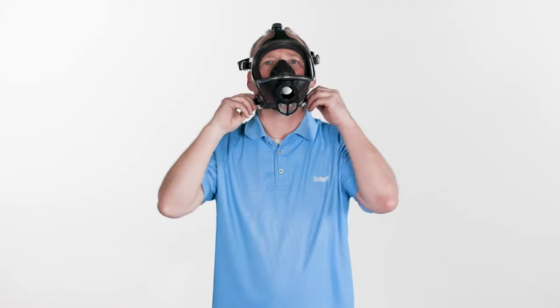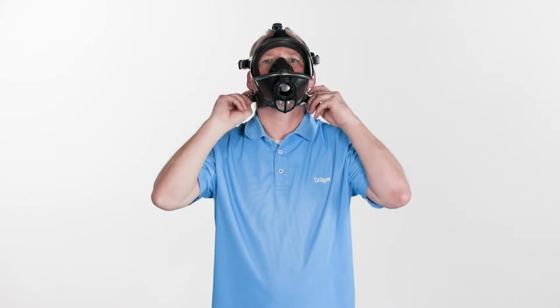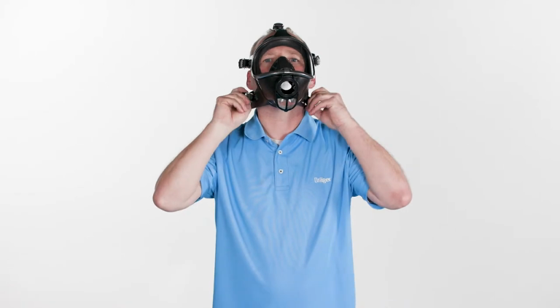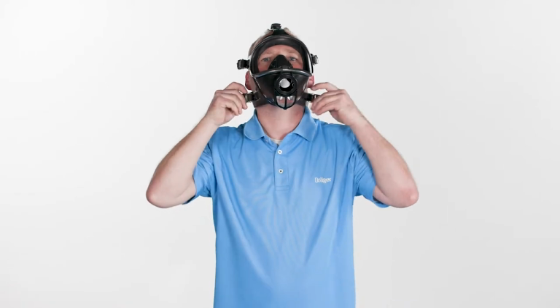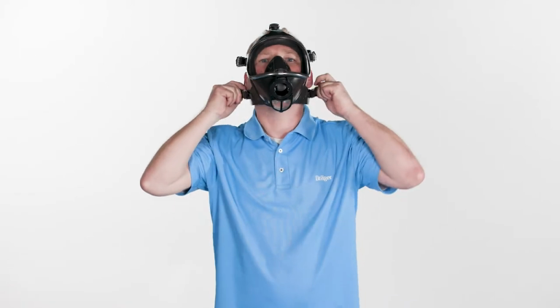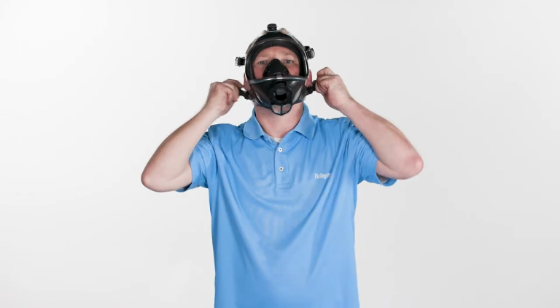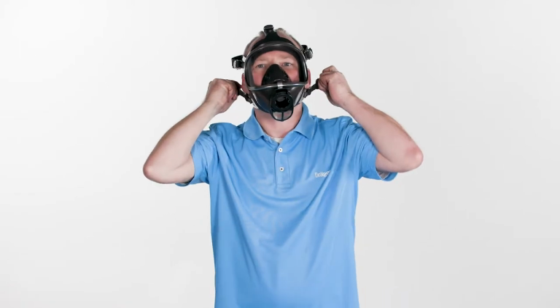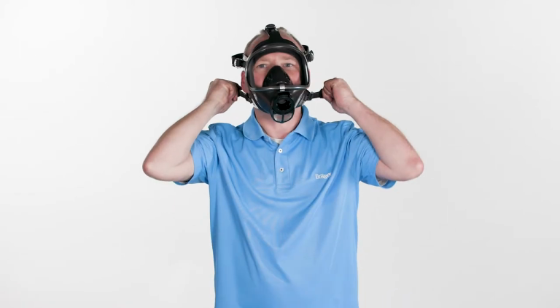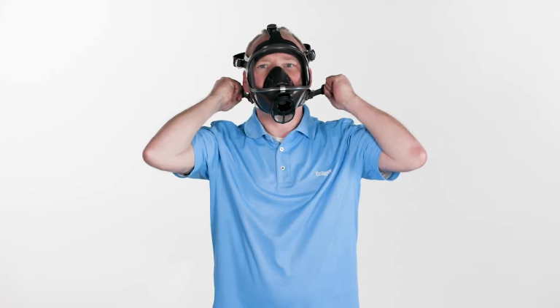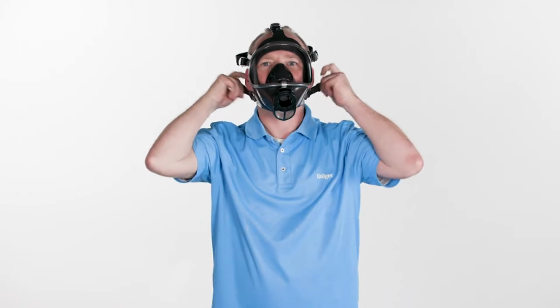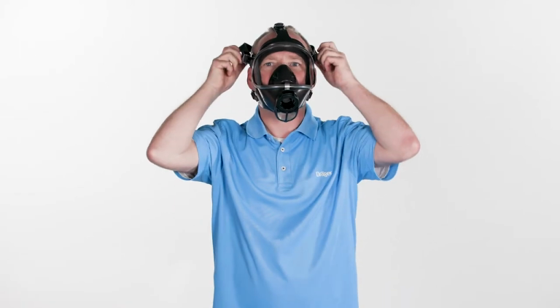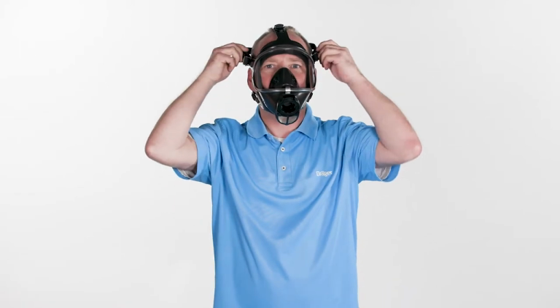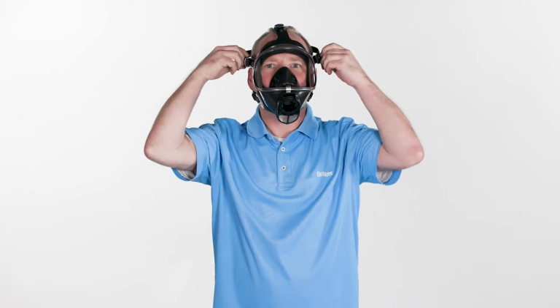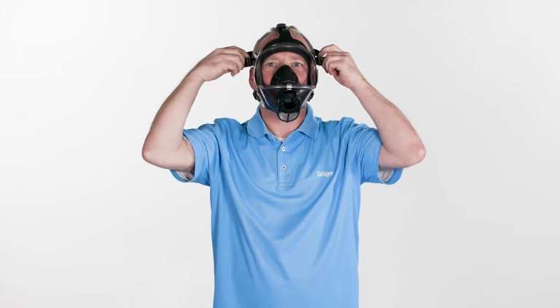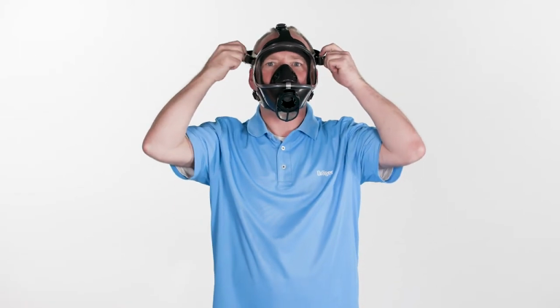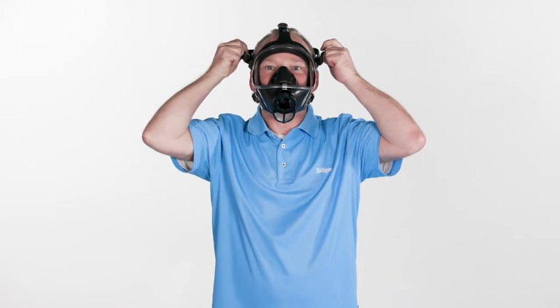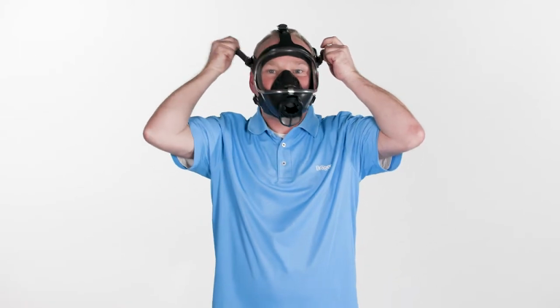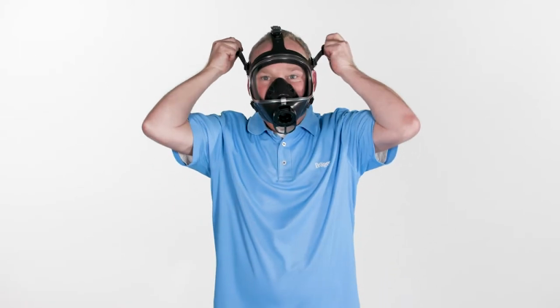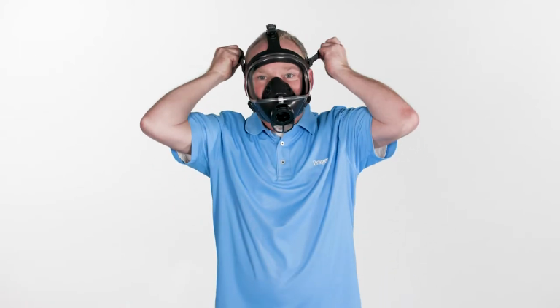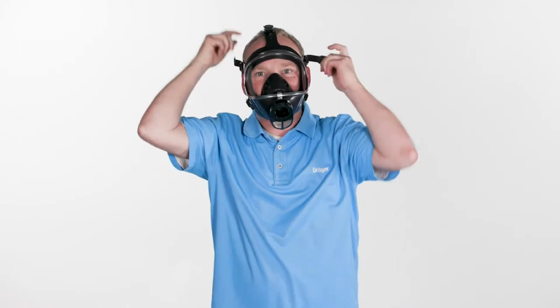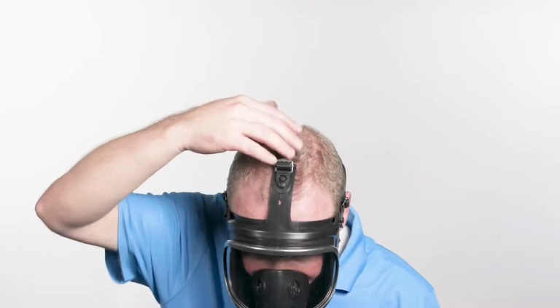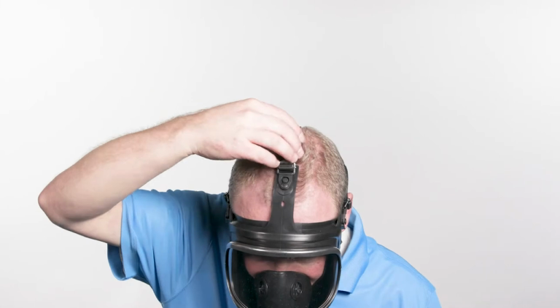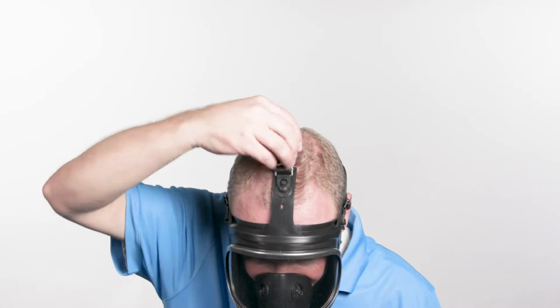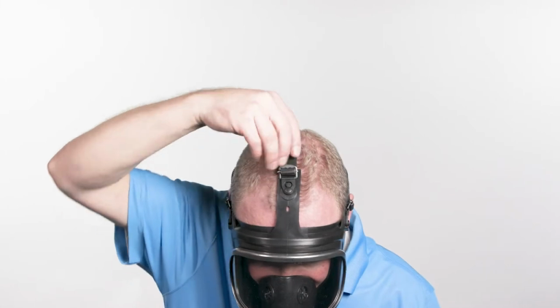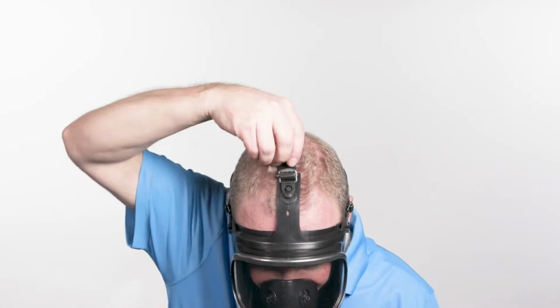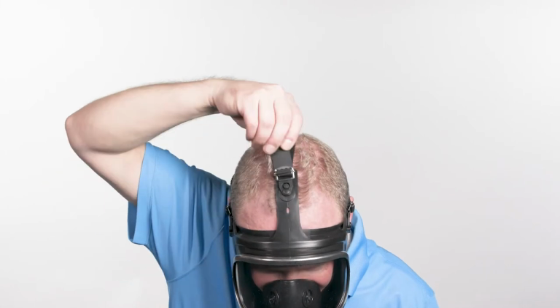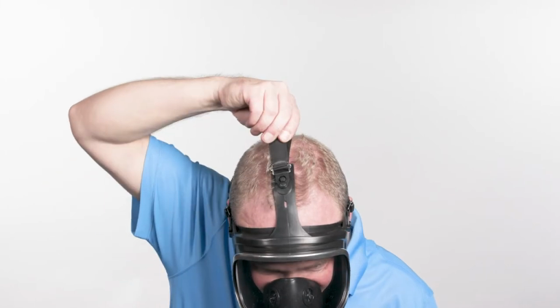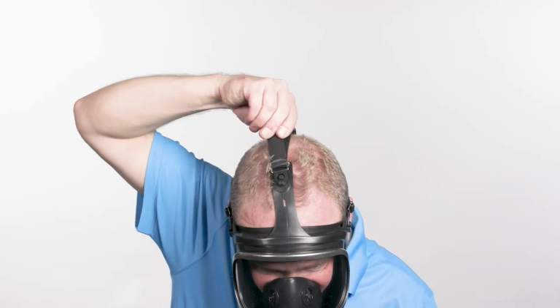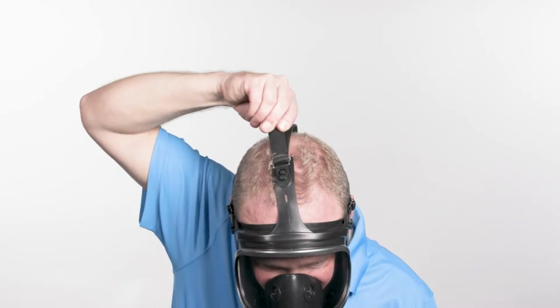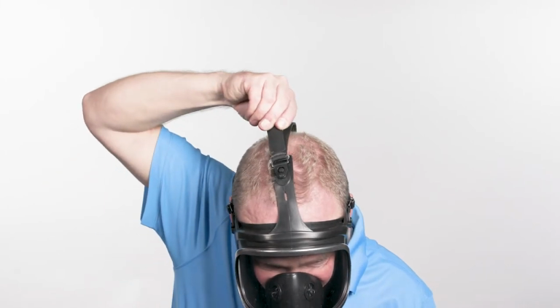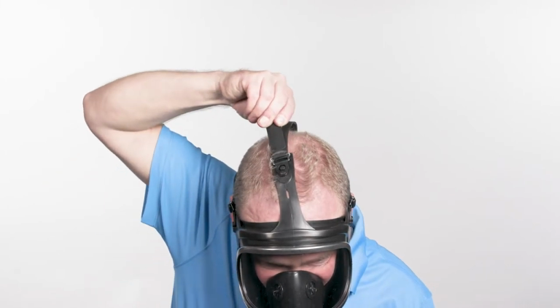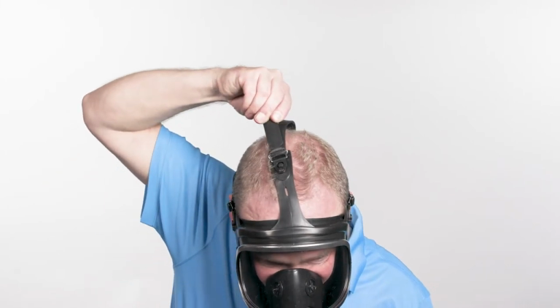First, pull the neck straps back evenly to tighten them. Then pull the temple straps and, if necessary, tighten the front strap as well.